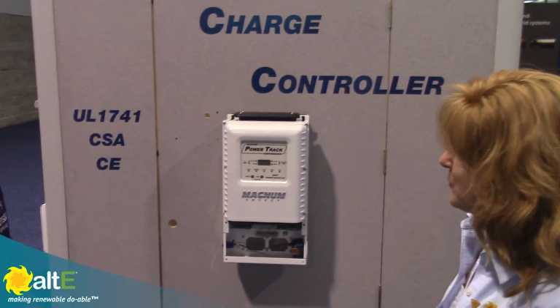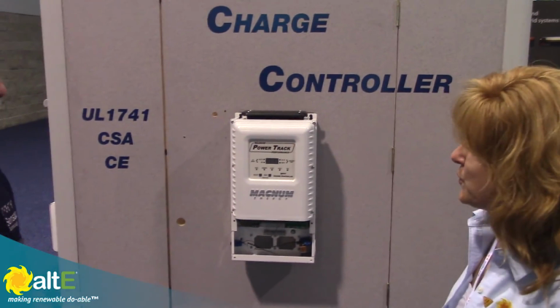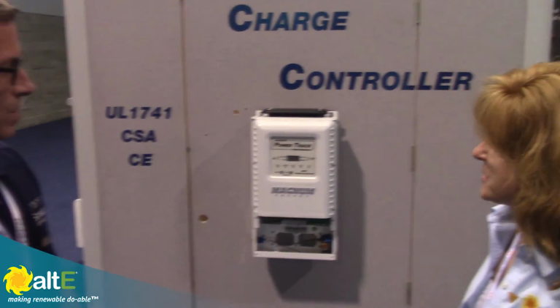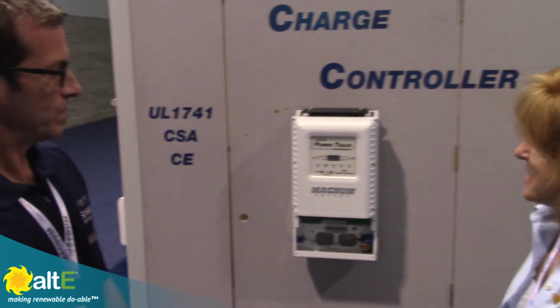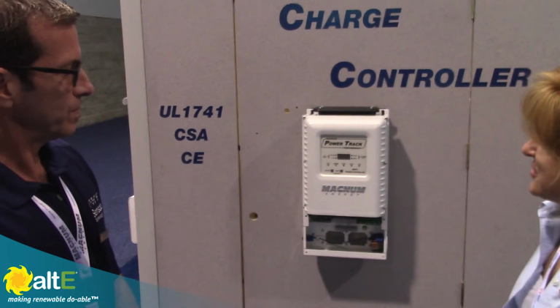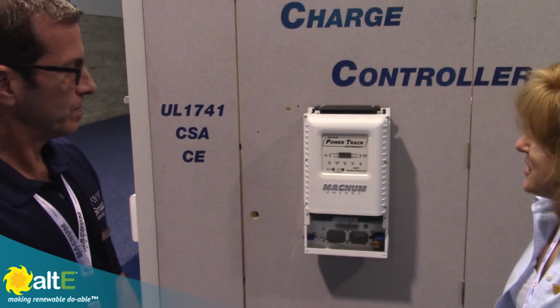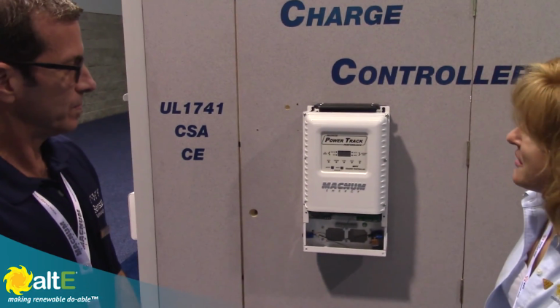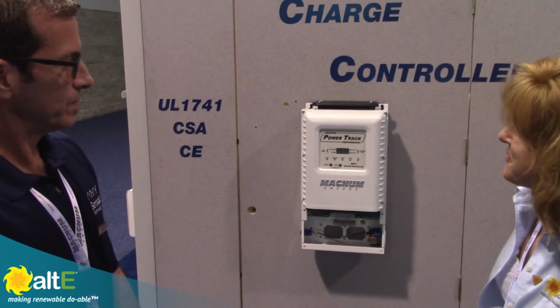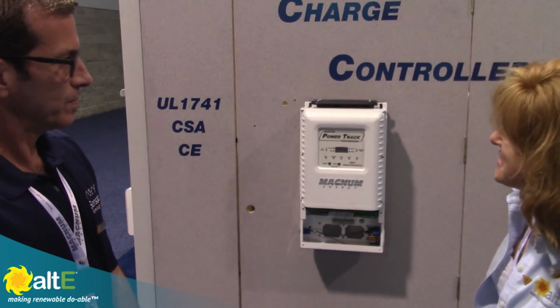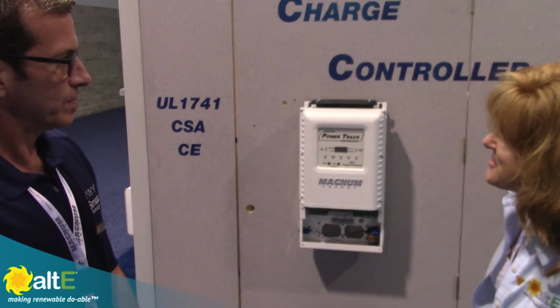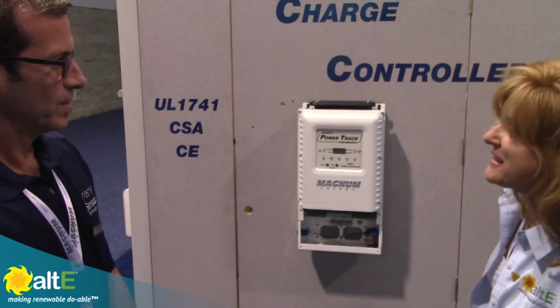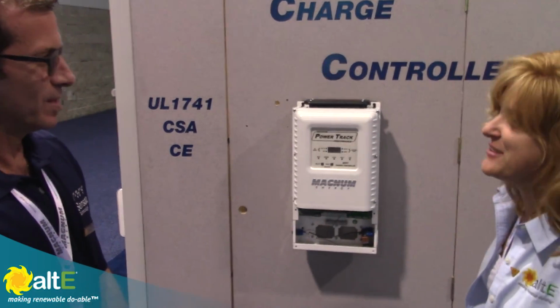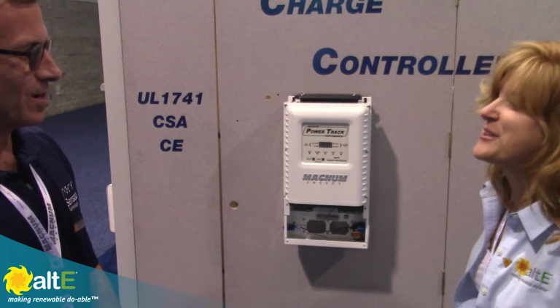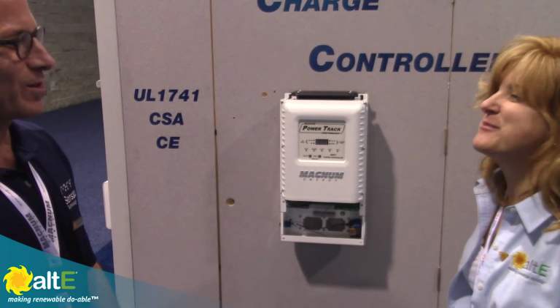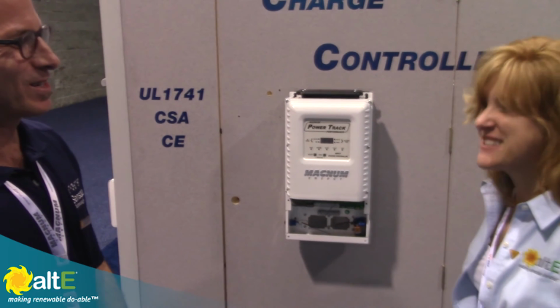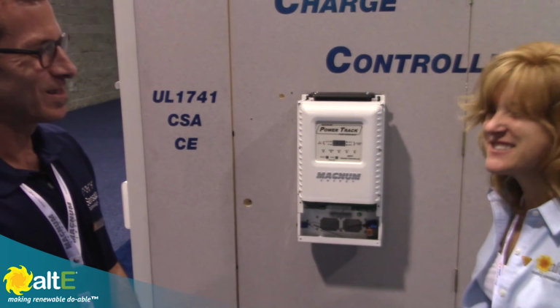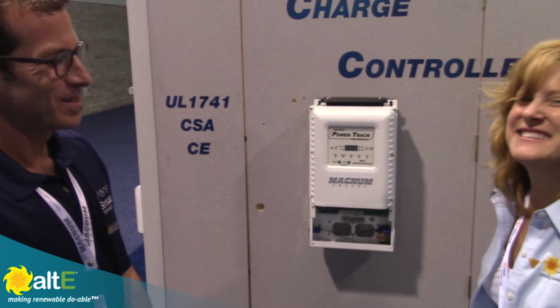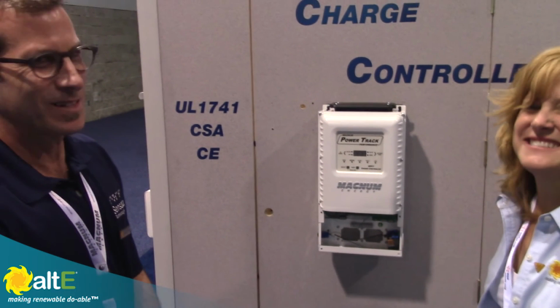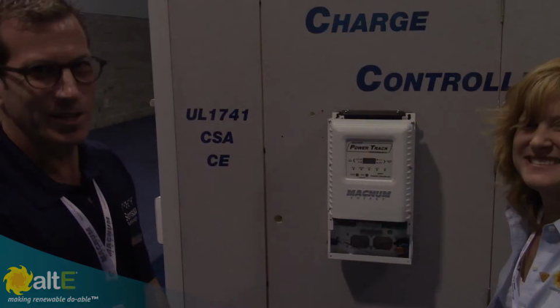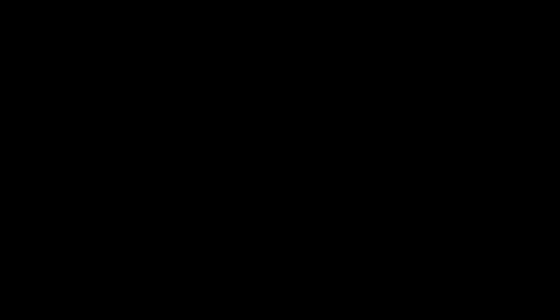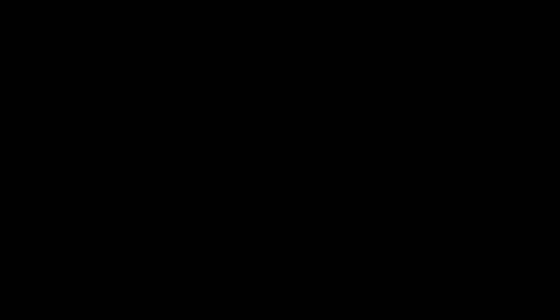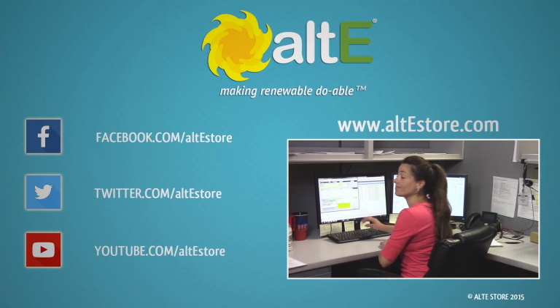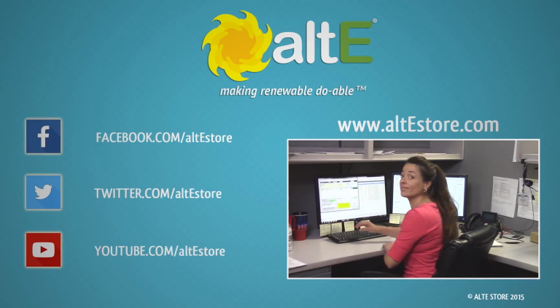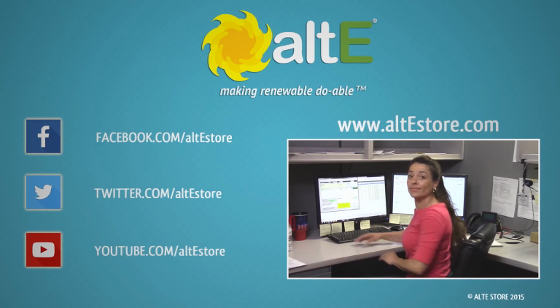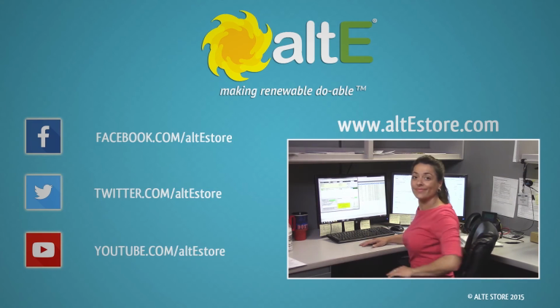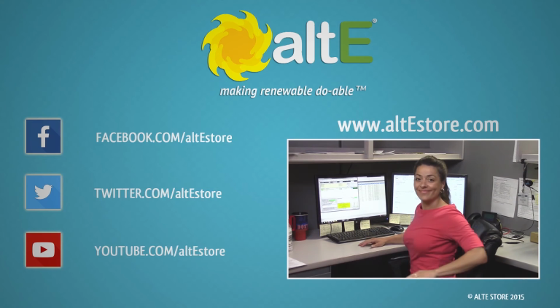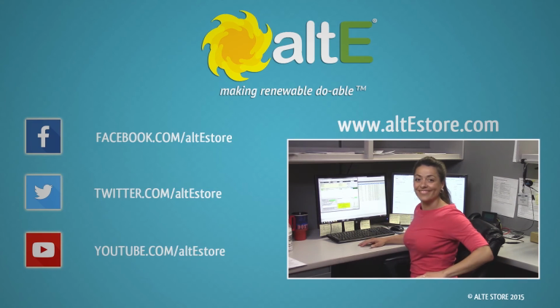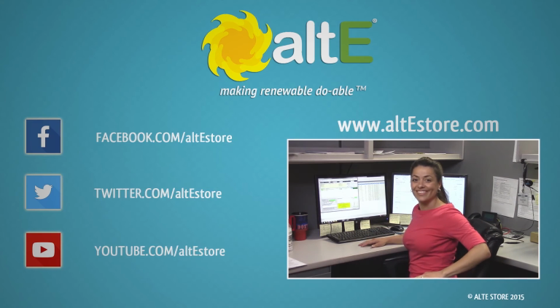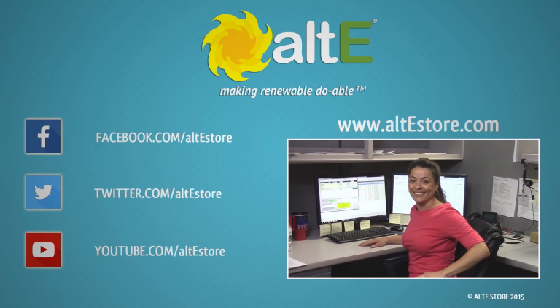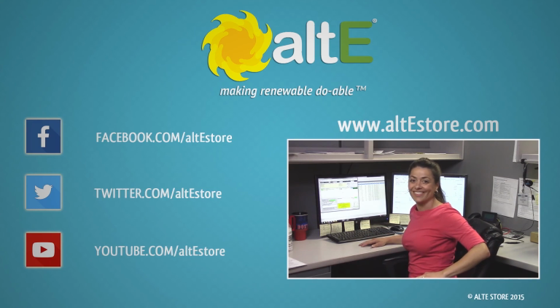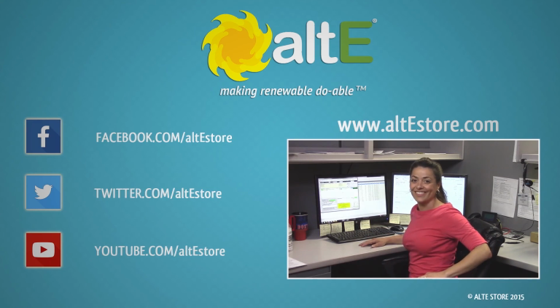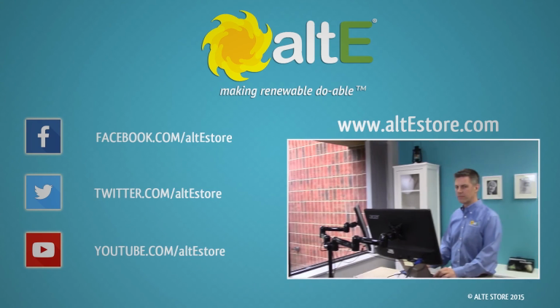We're excited to offer this. Thank you very much.